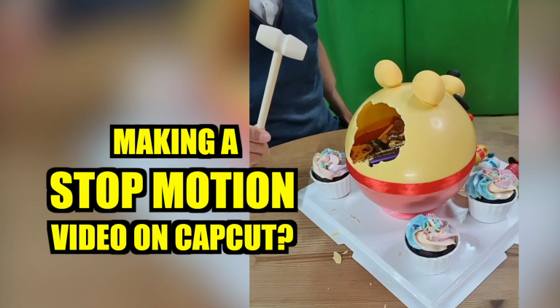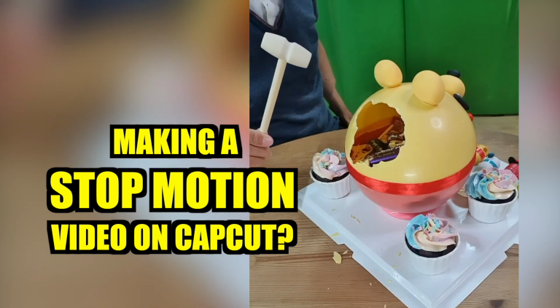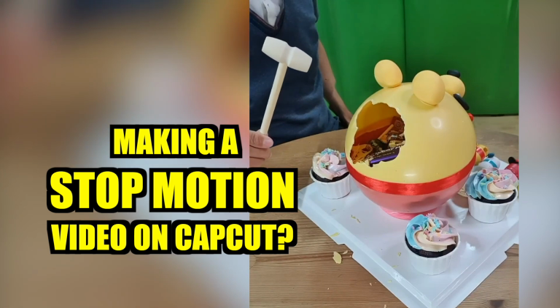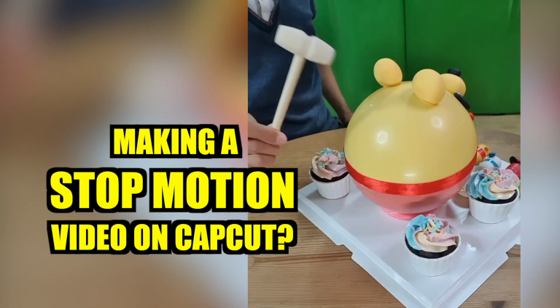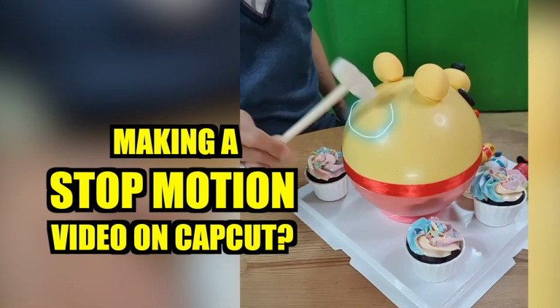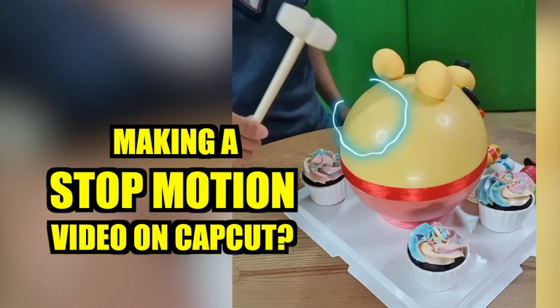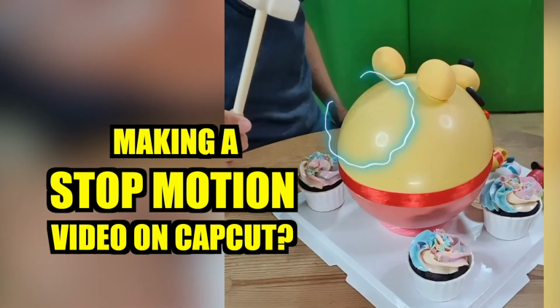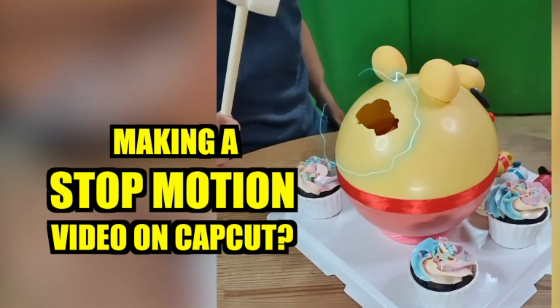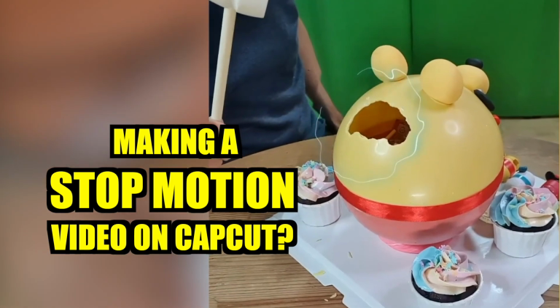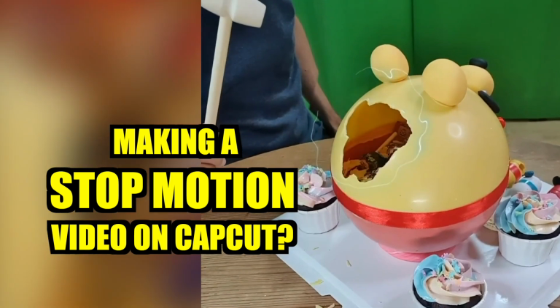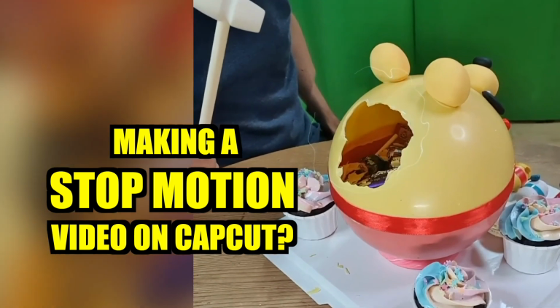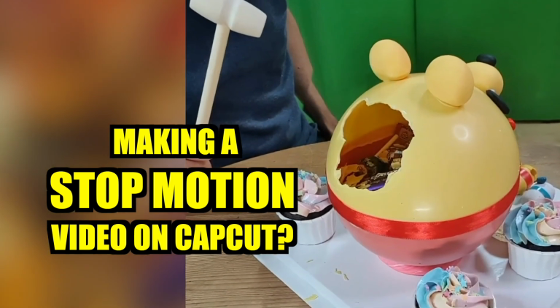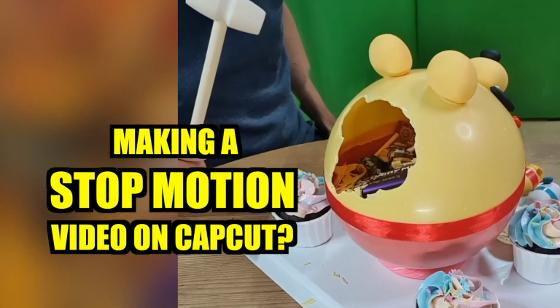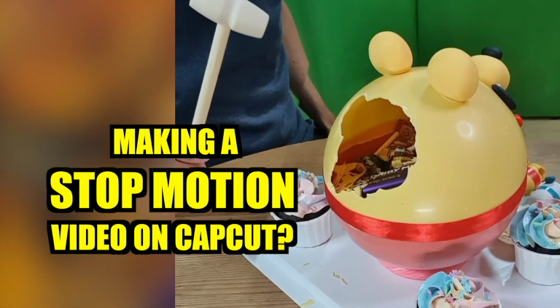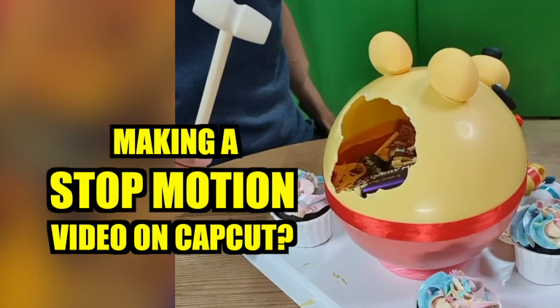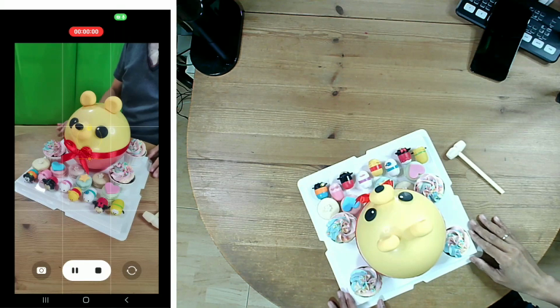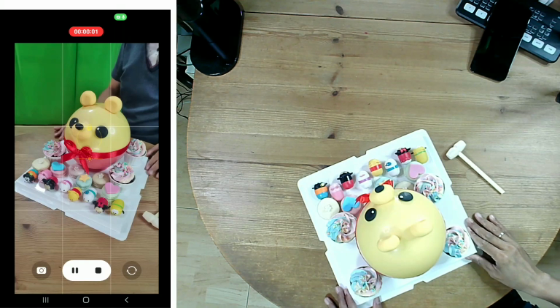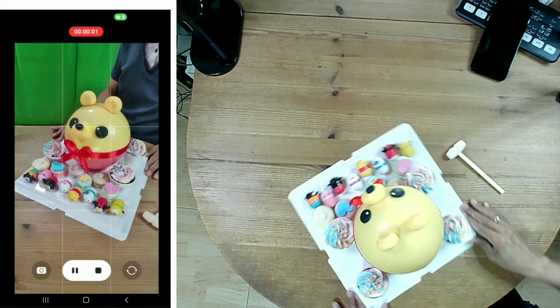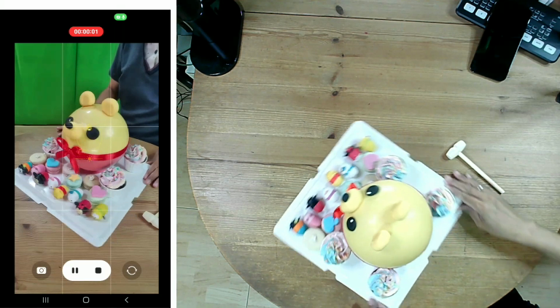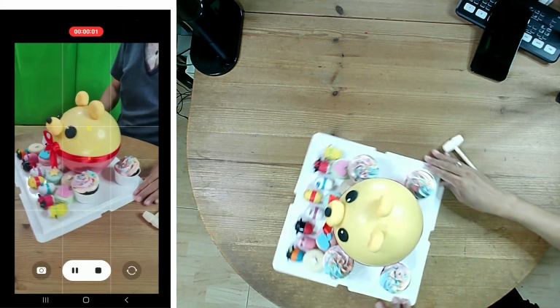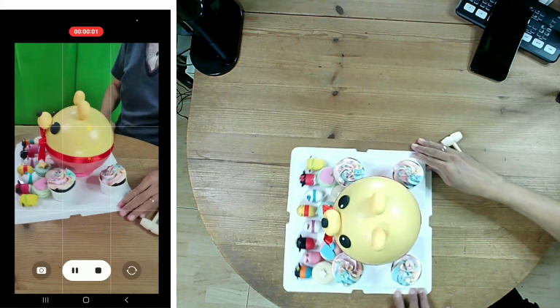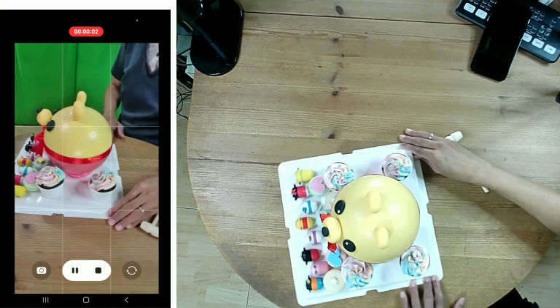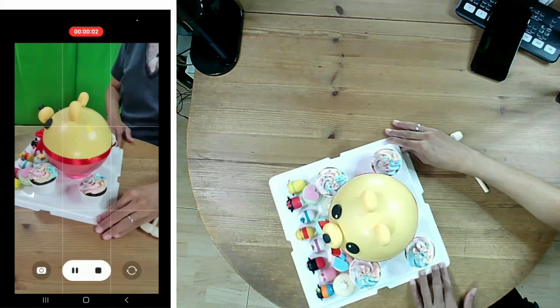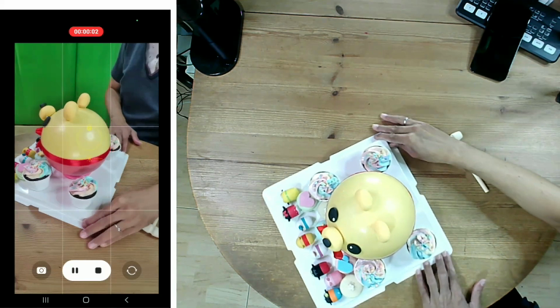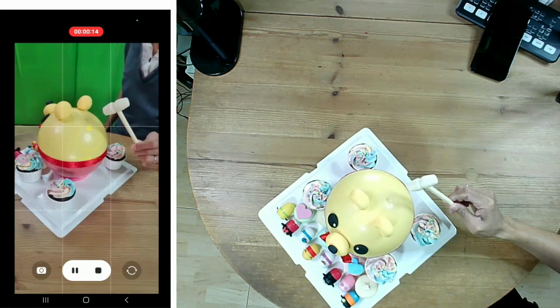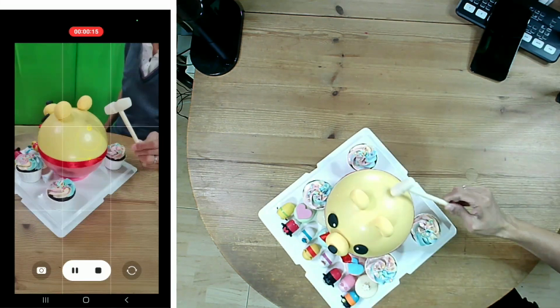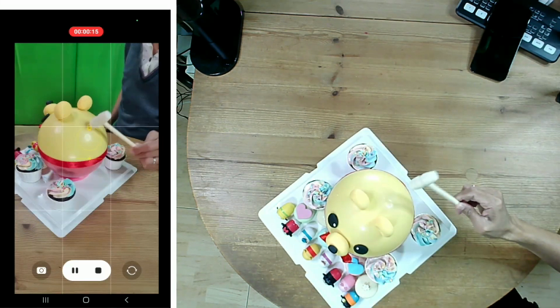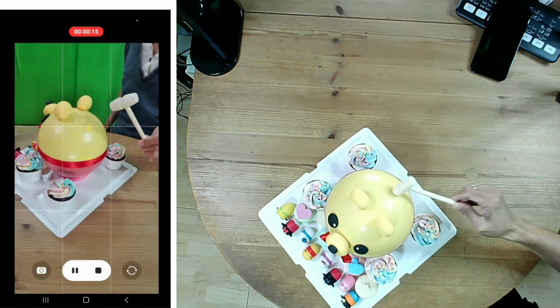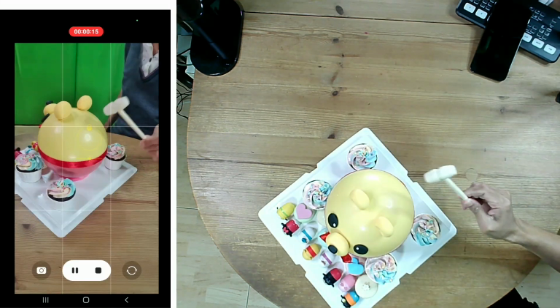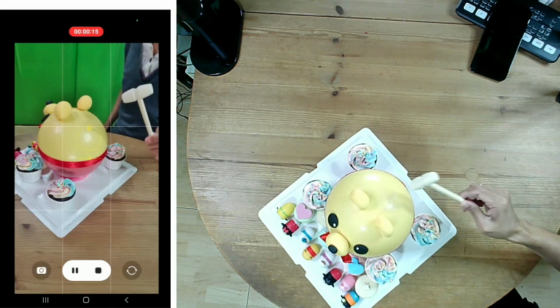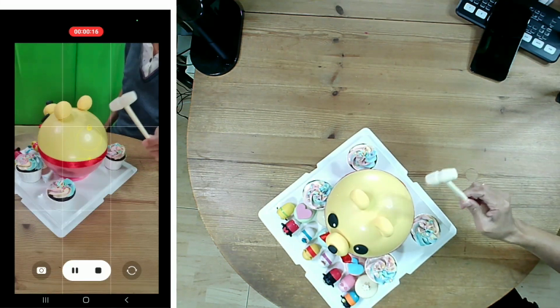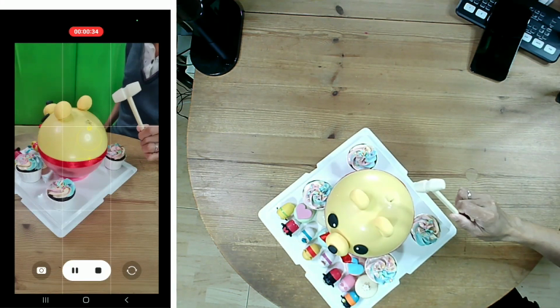Here's how I make a stop-motion video on CapCut. In real life, this is how I smash my pinata cake.